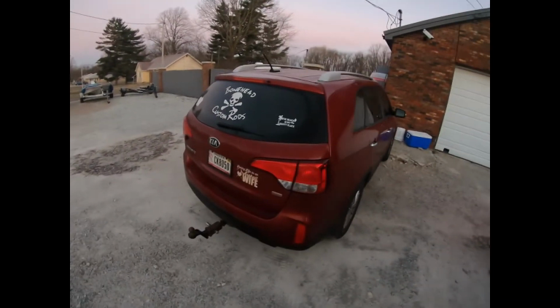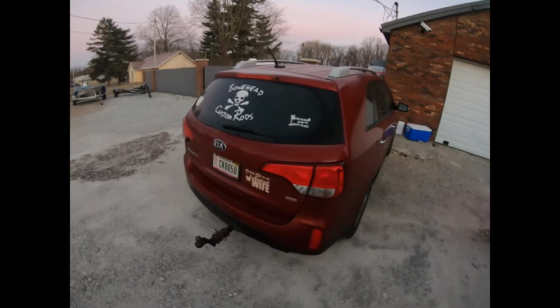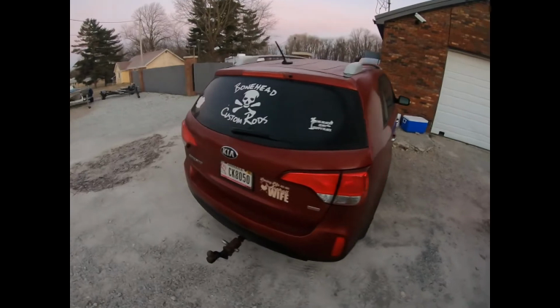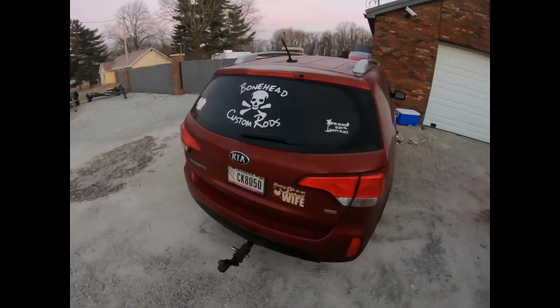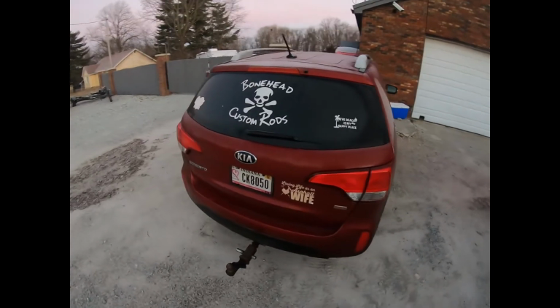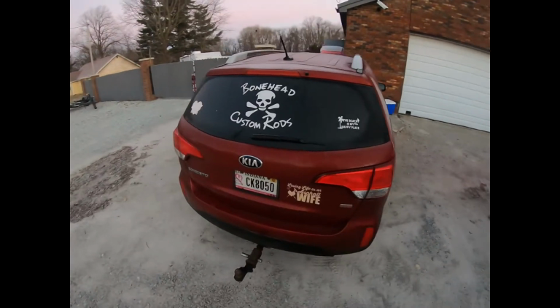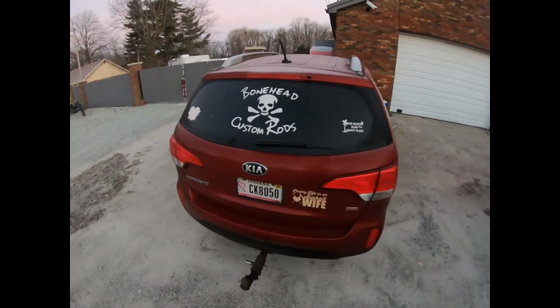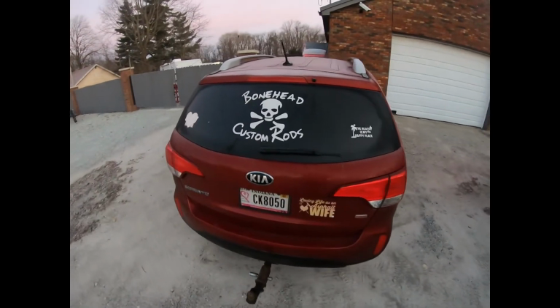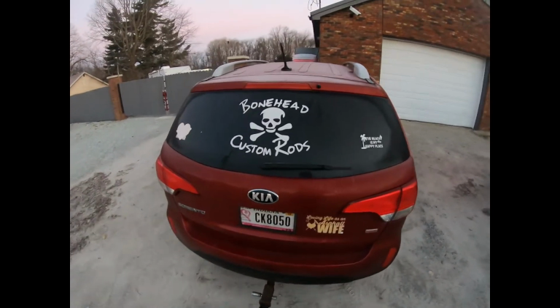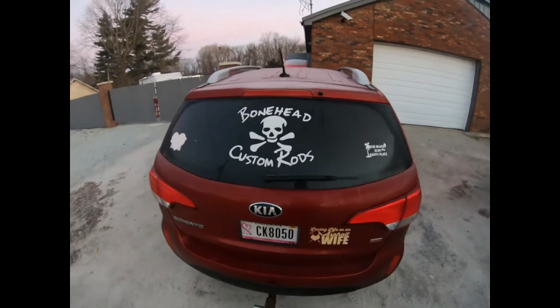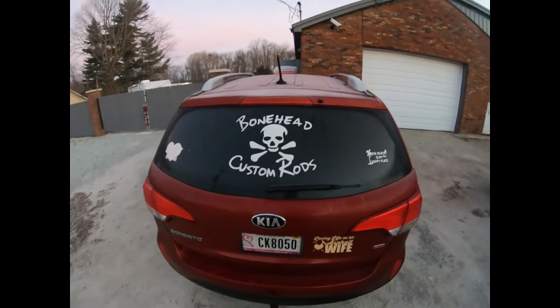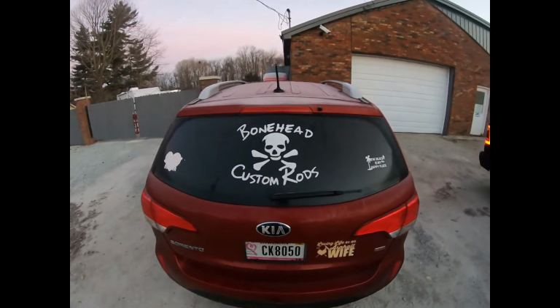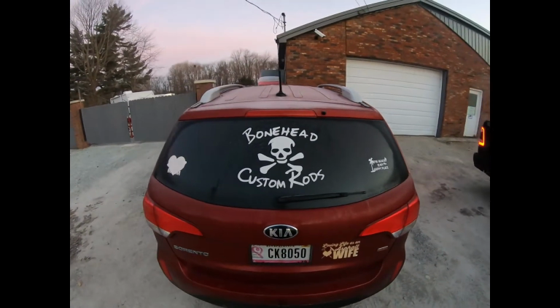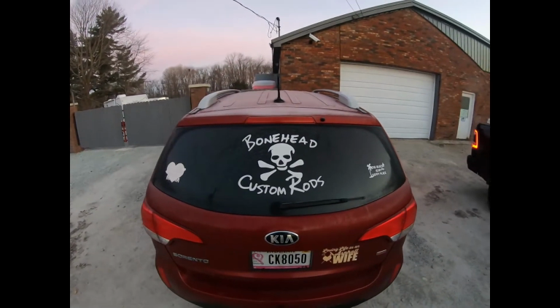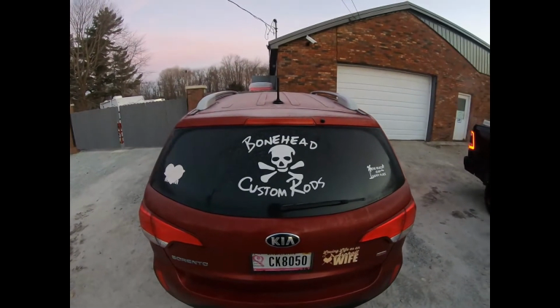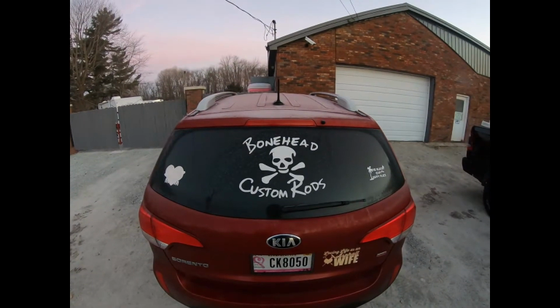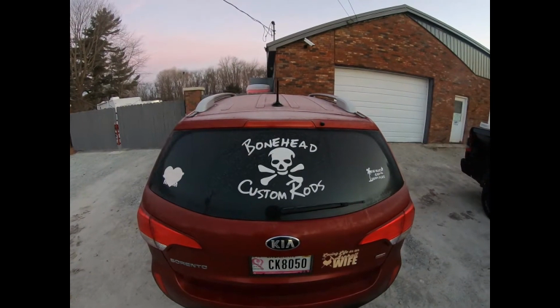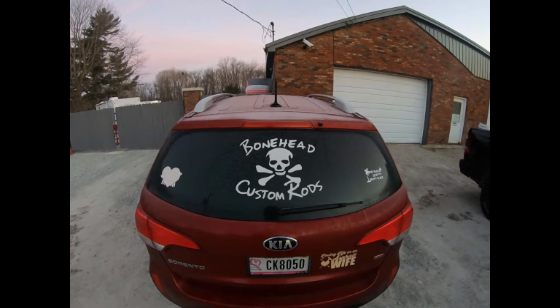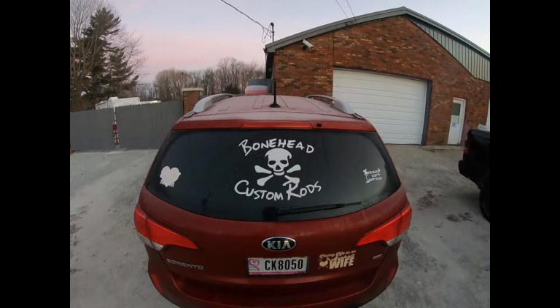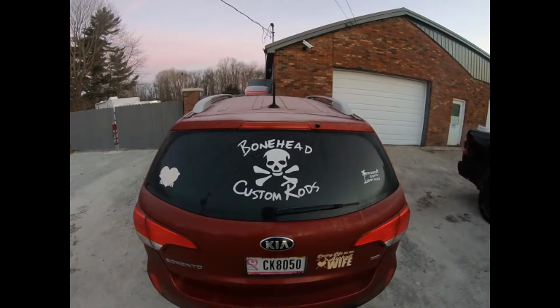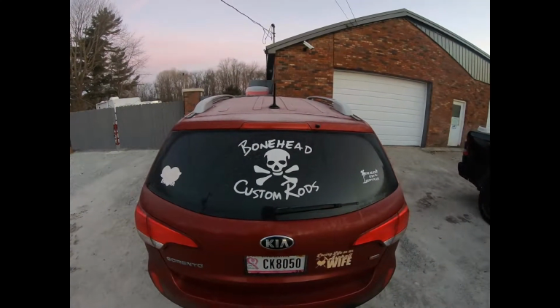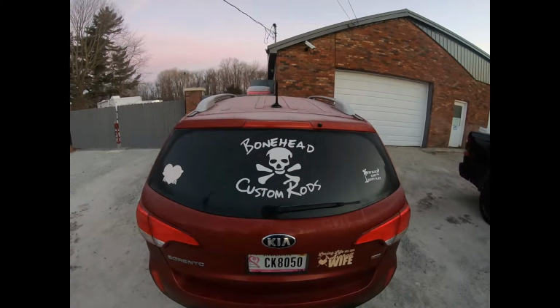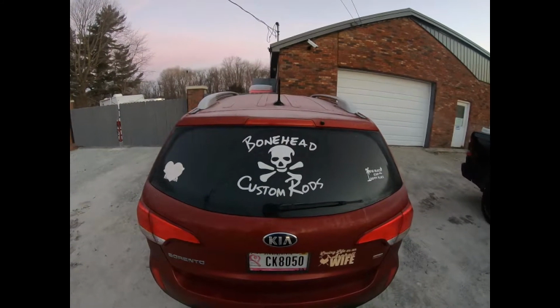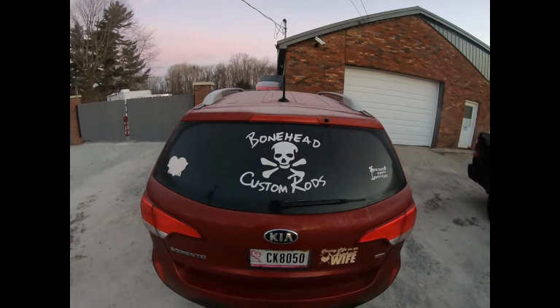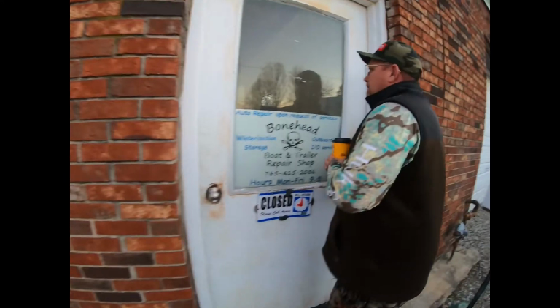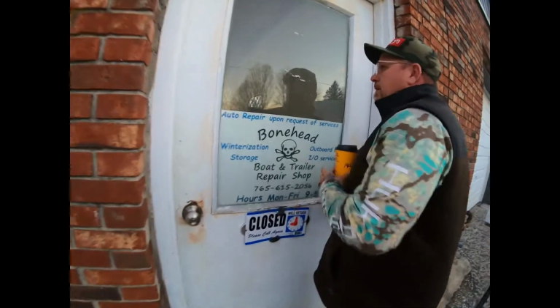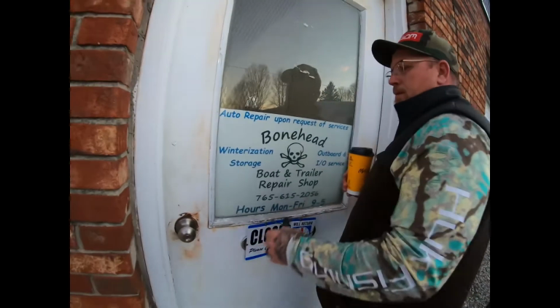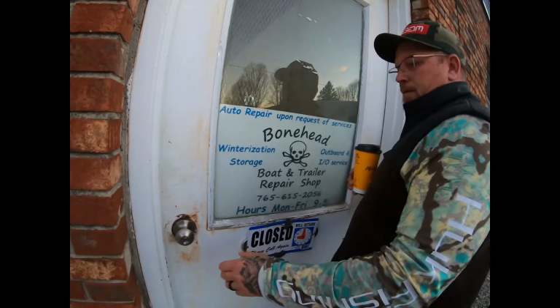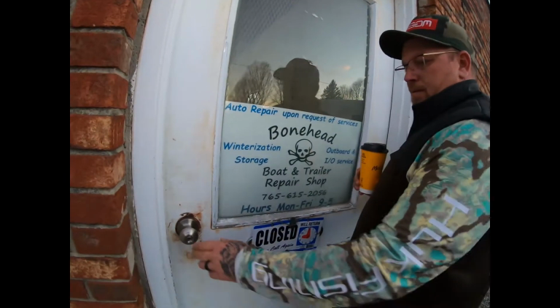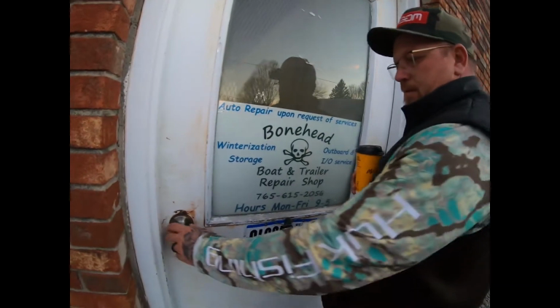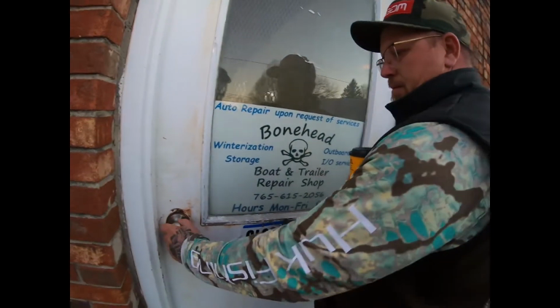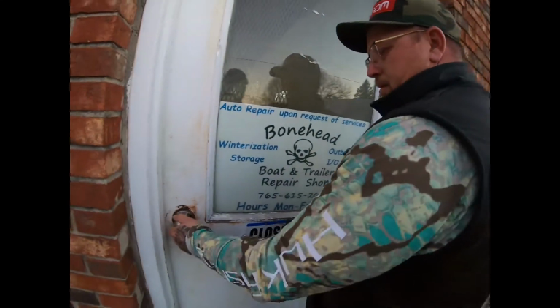One of our sponsors, Bonehead Custom Rides — they're pretty awesome. You'll see some in some of our videos. Bonehead.